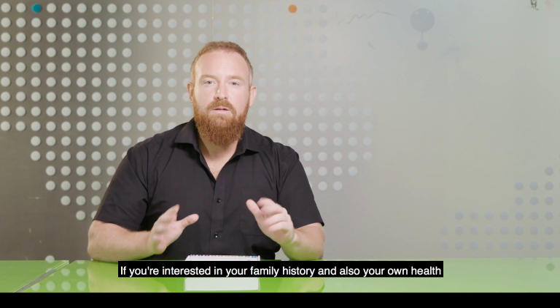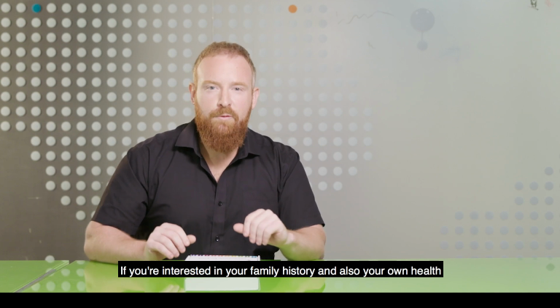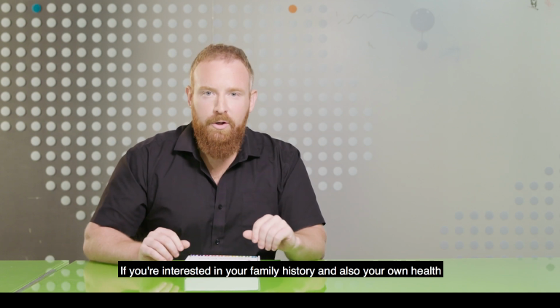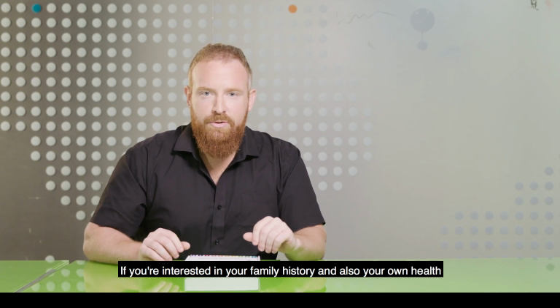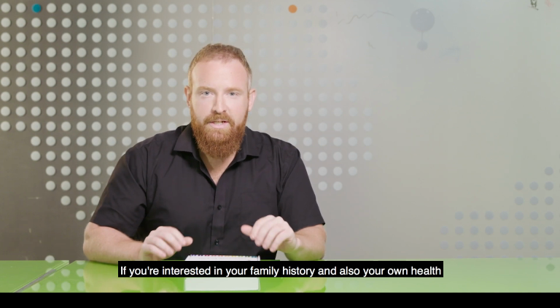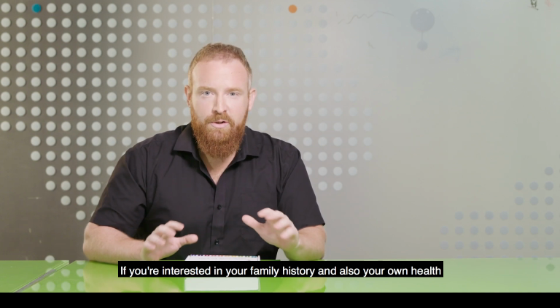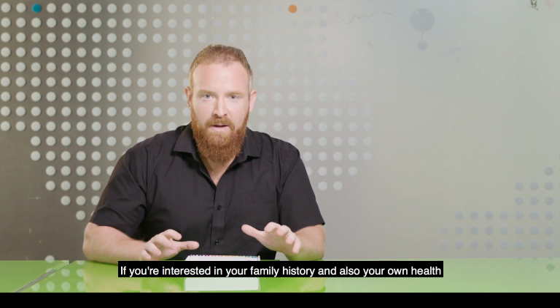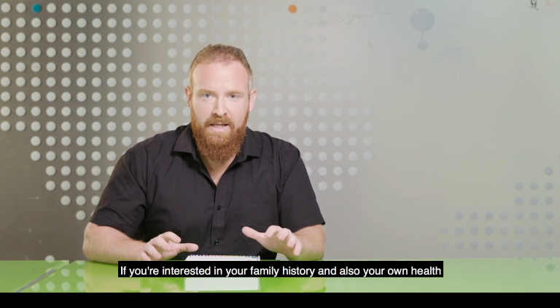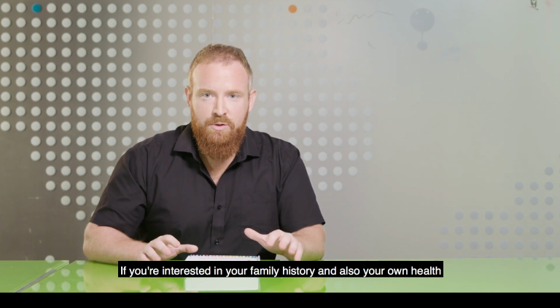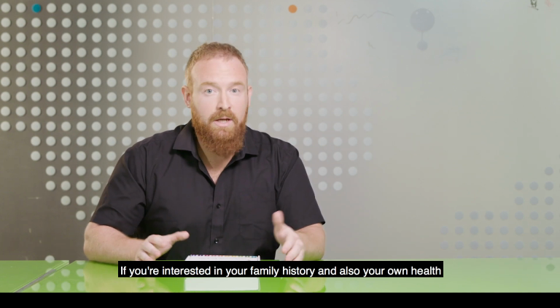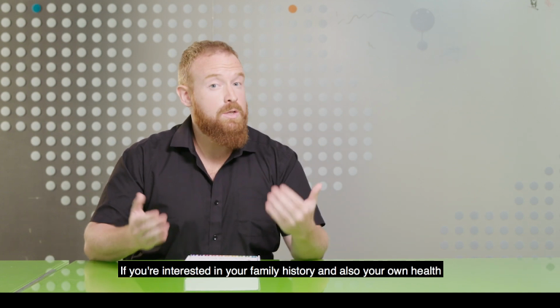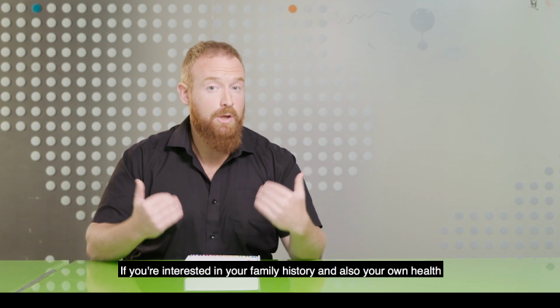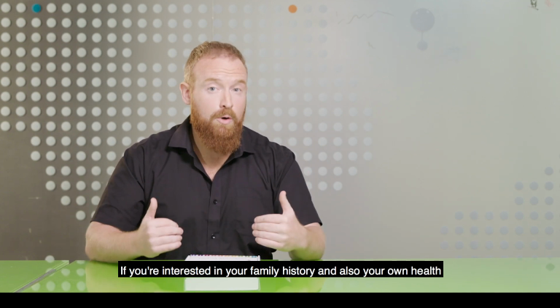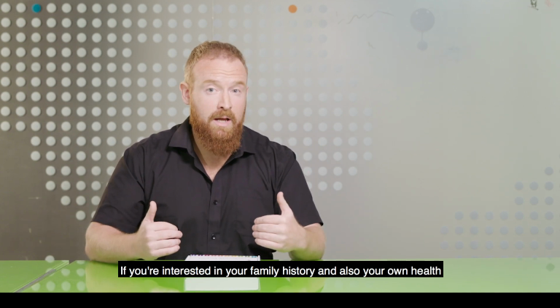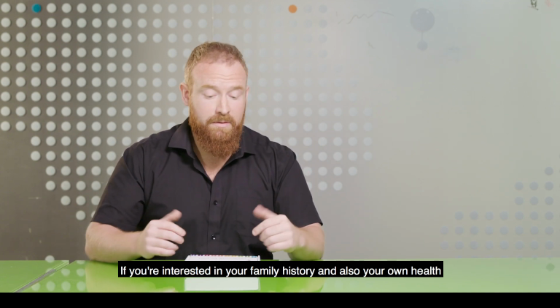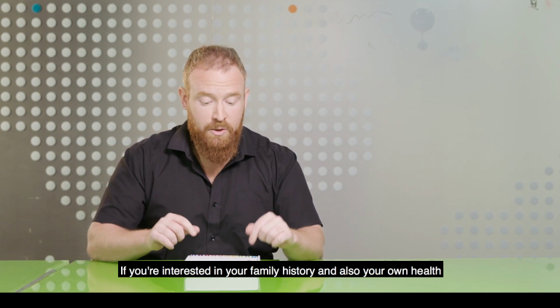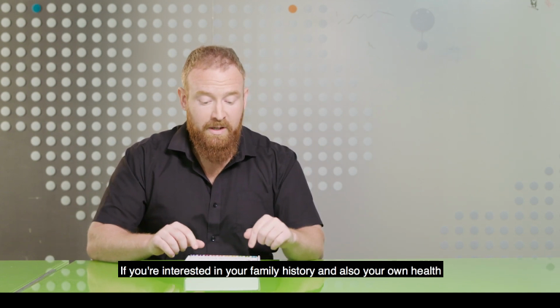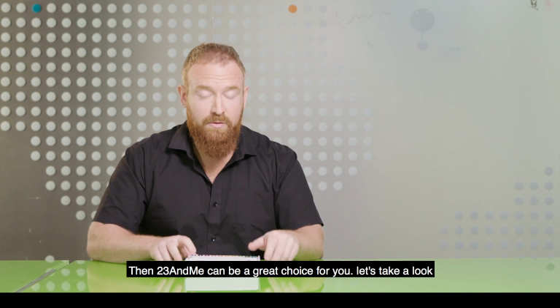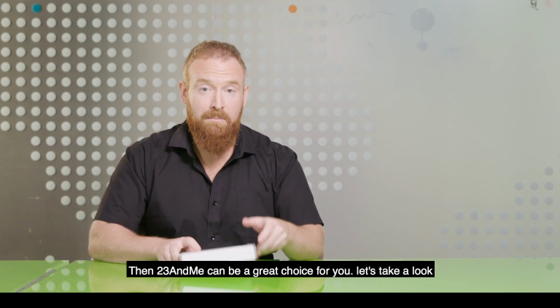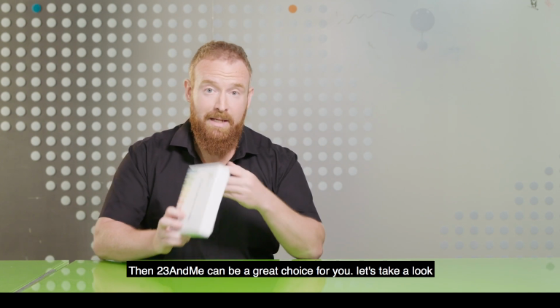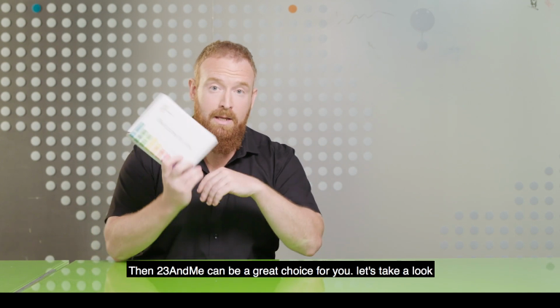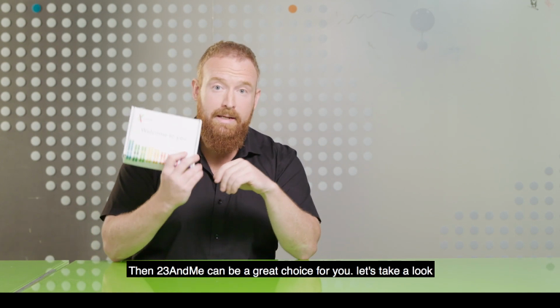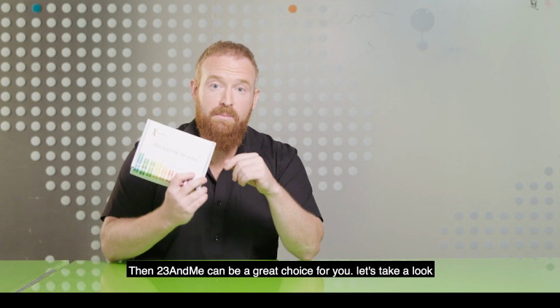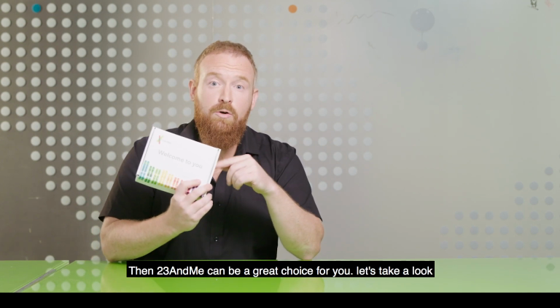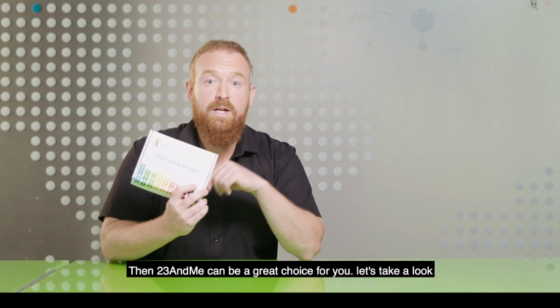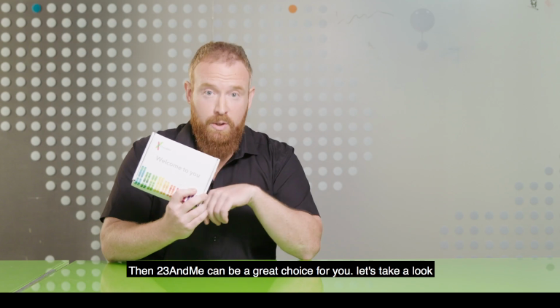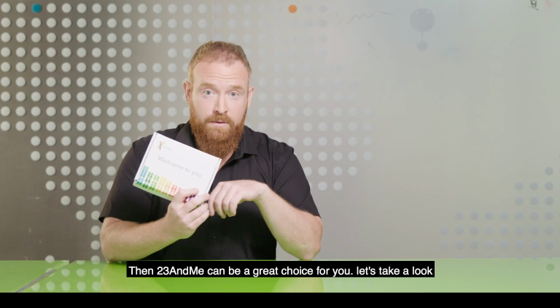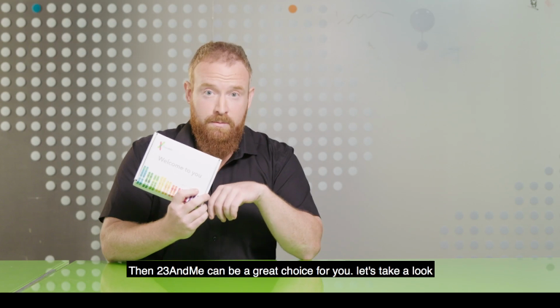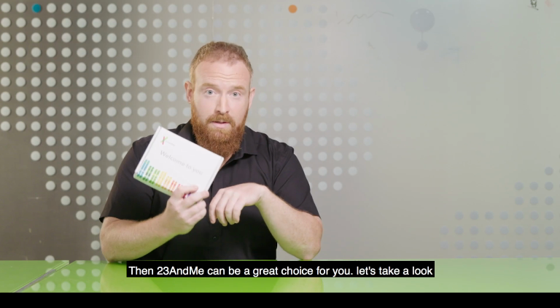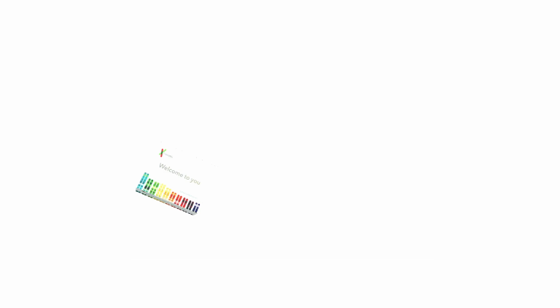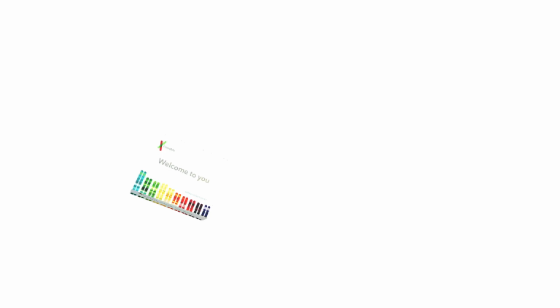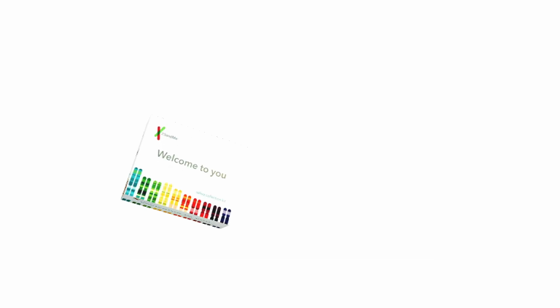If you're interested in your family history and also your own health, then 23andMe can be a great choice for you. Let's take a look.